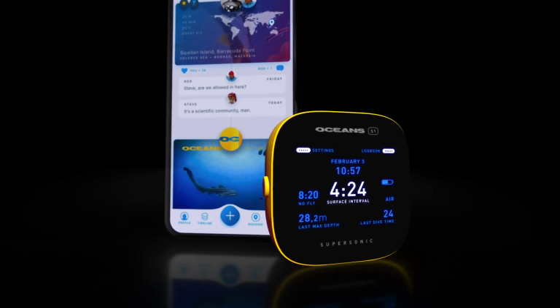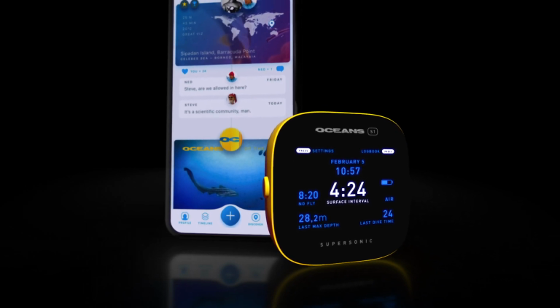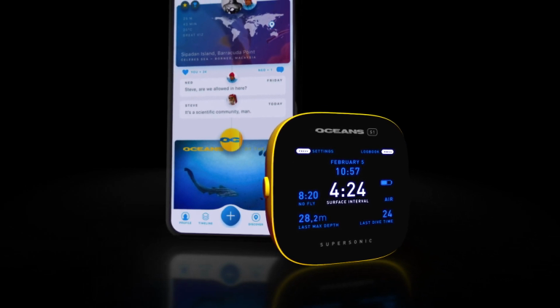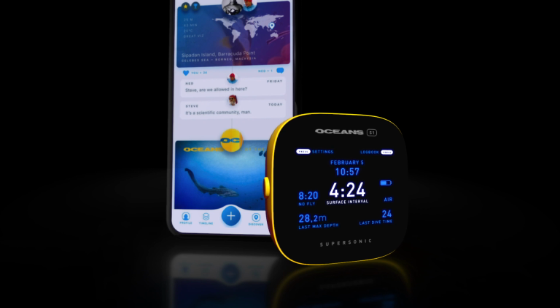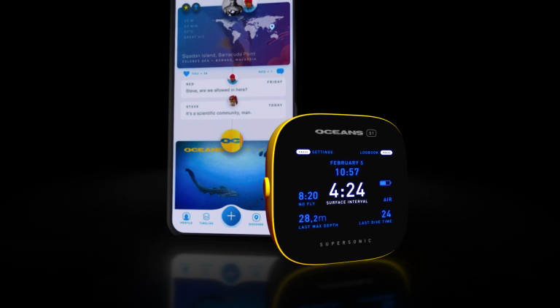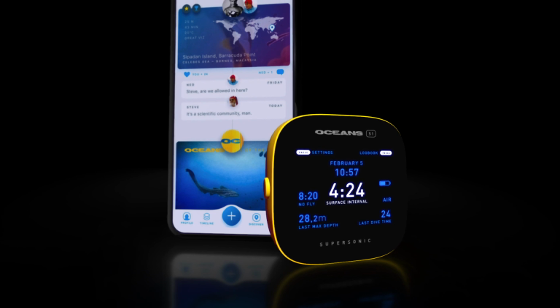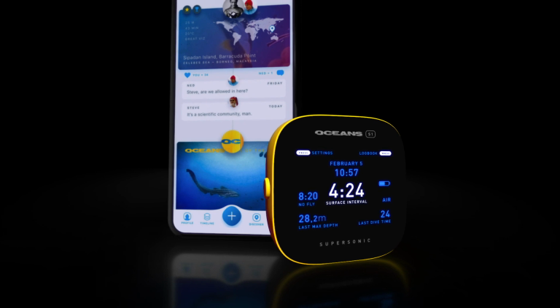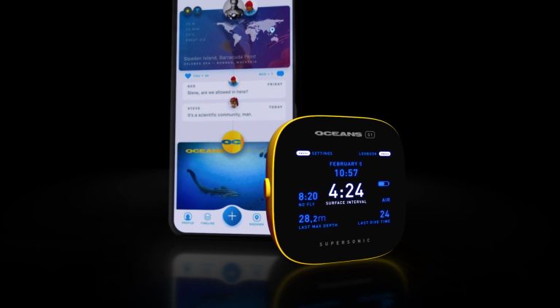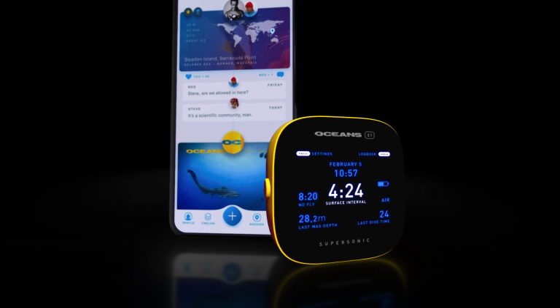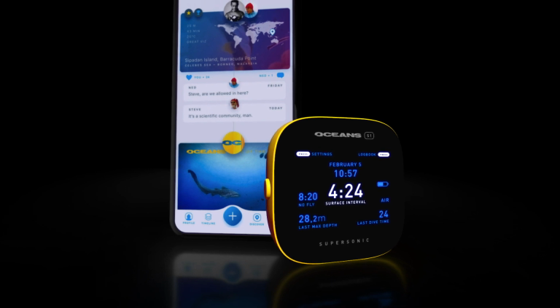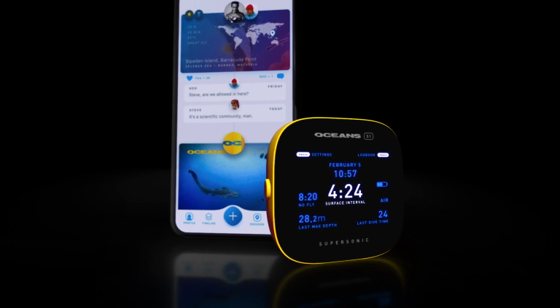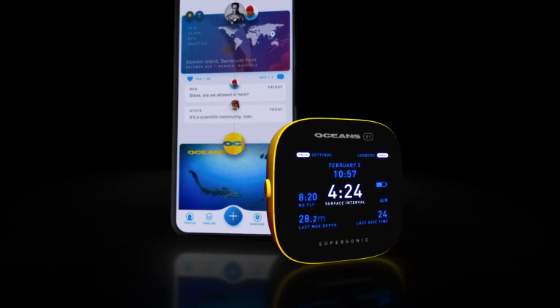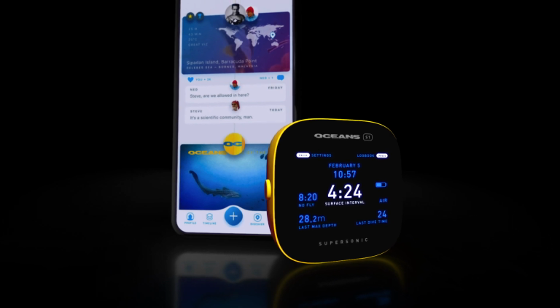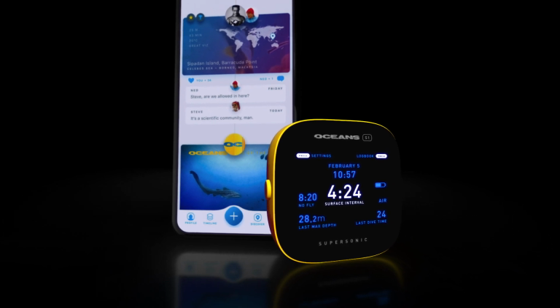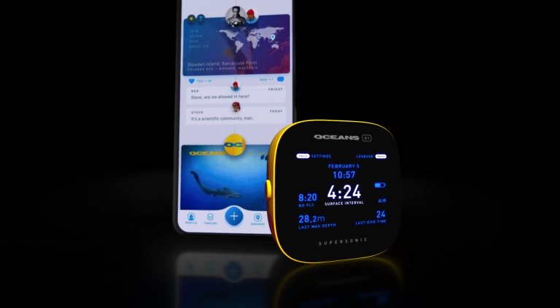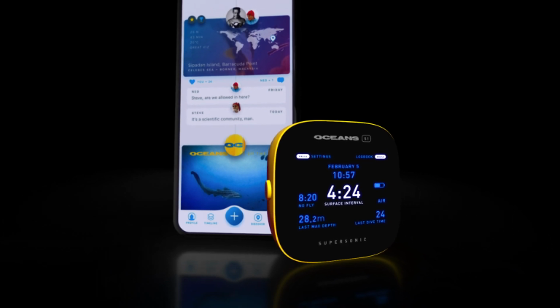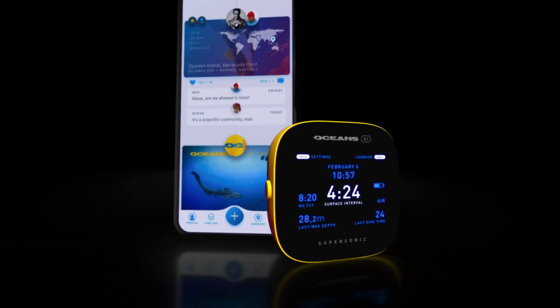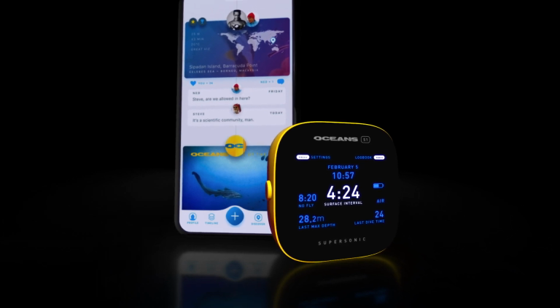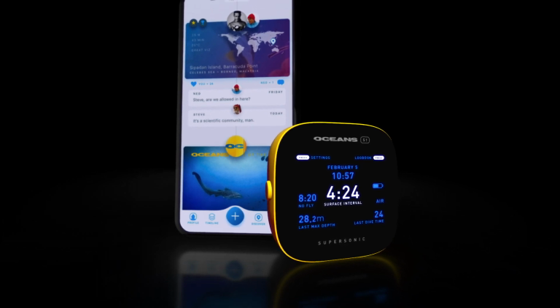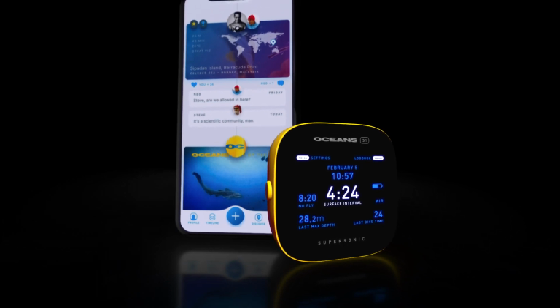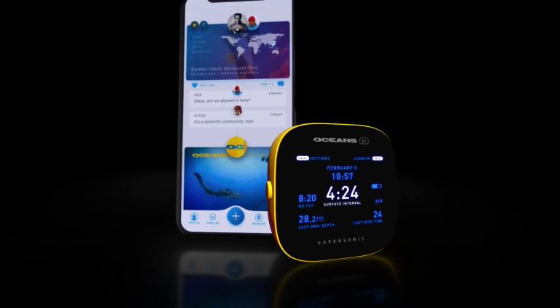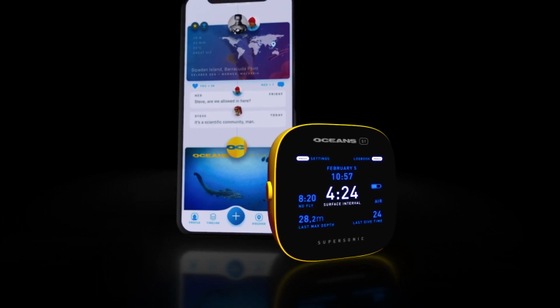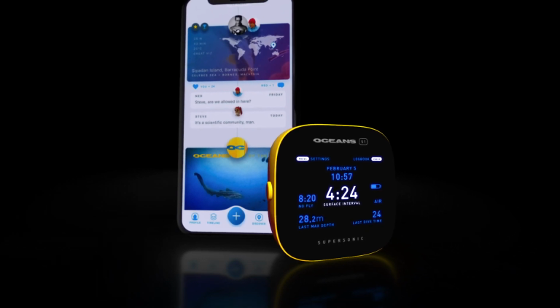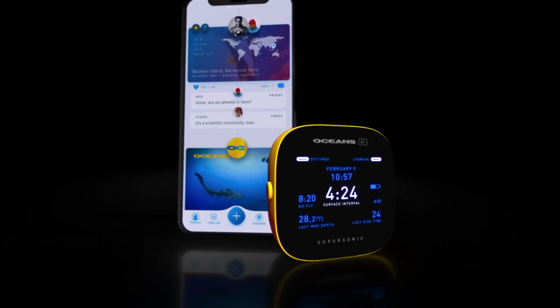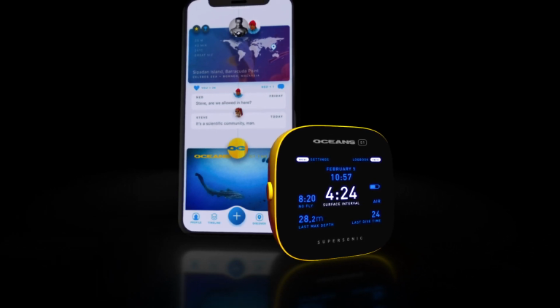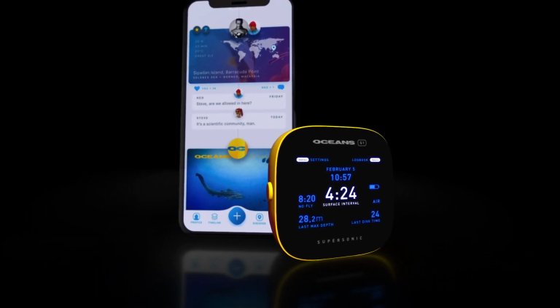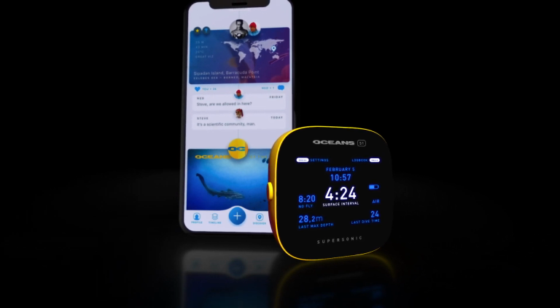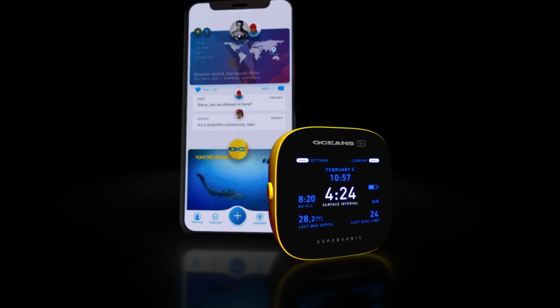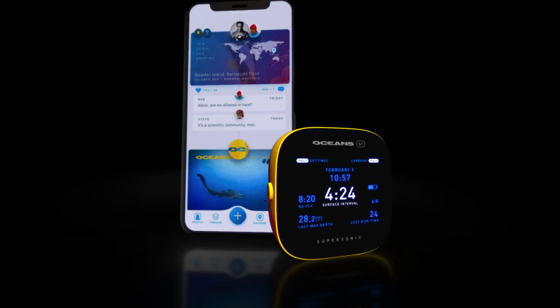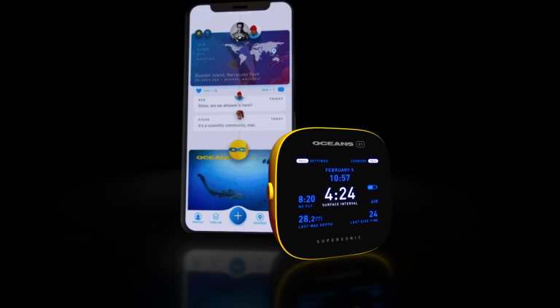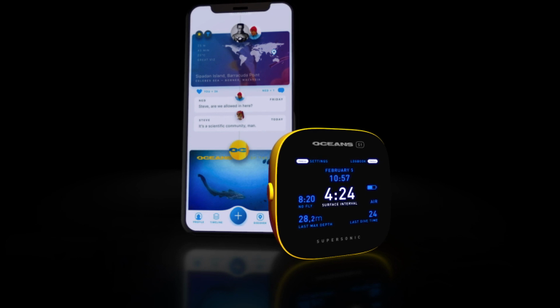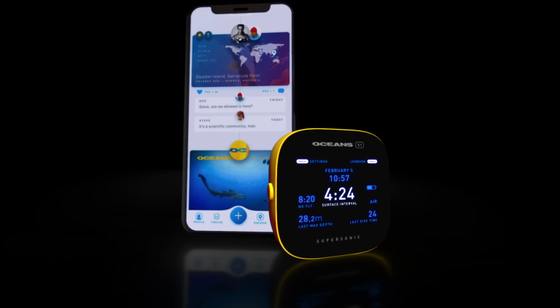Divers and ocean champions around the world, join us on Kickstarter and help us revolutionize the diving computer as we know it. Only with Oceans.